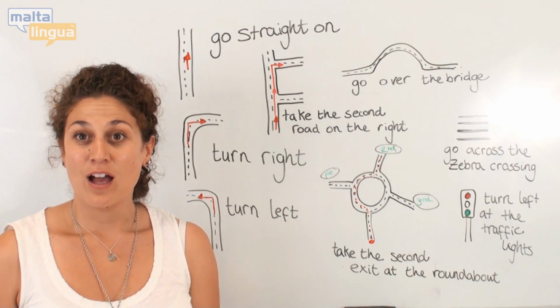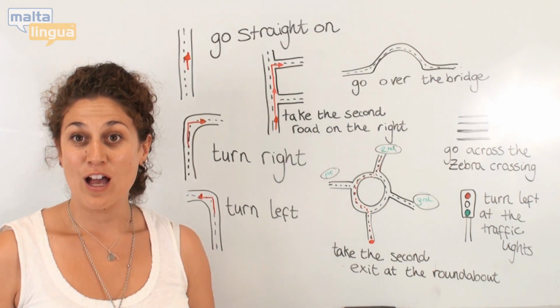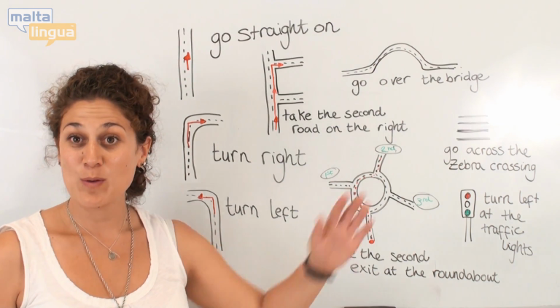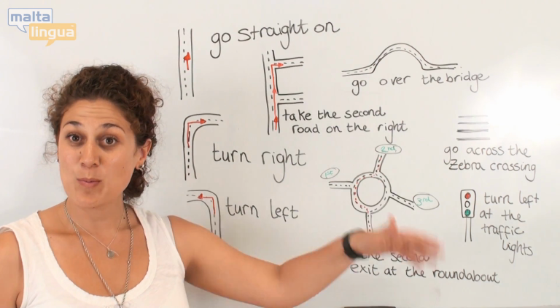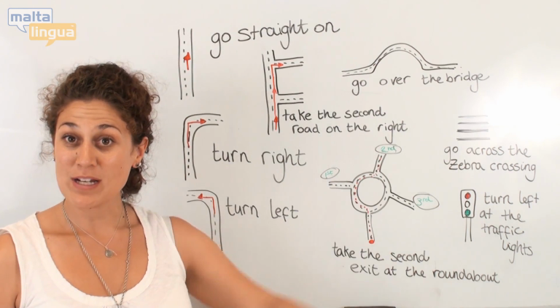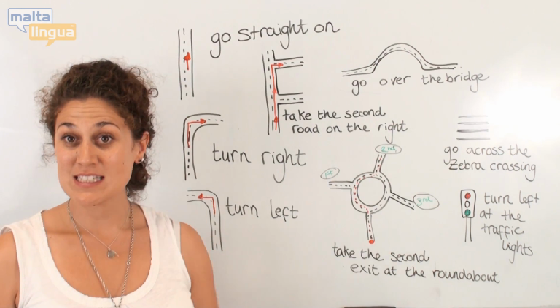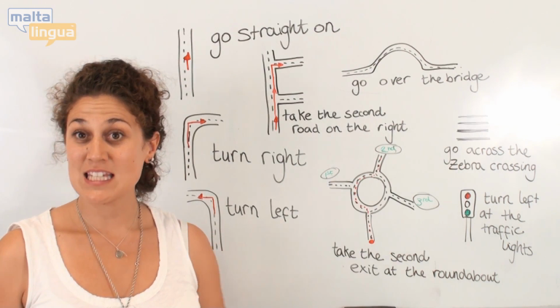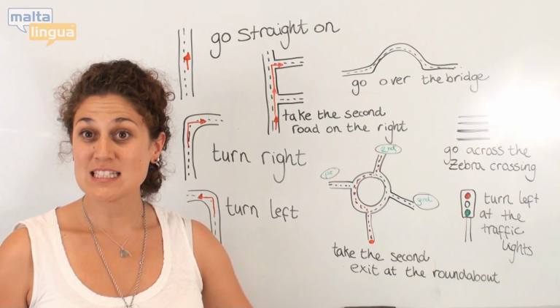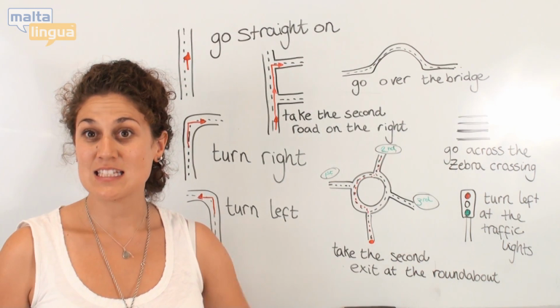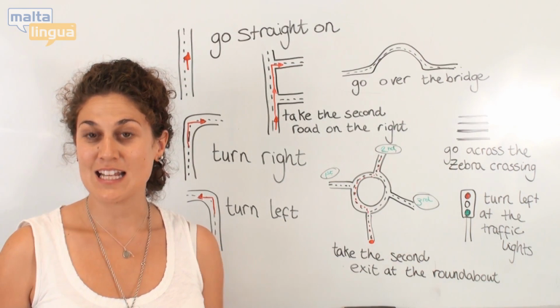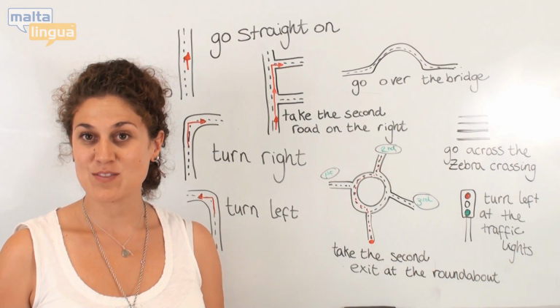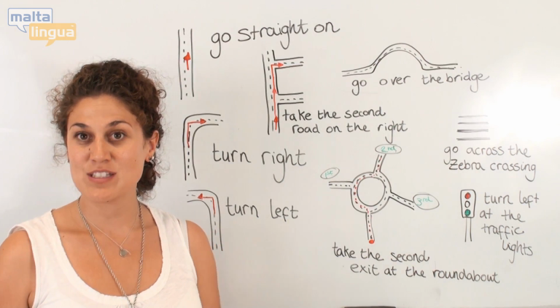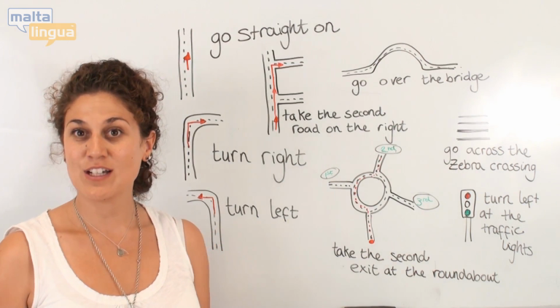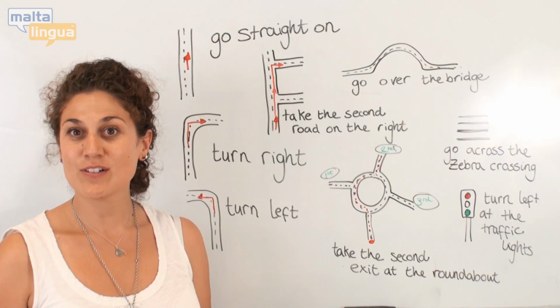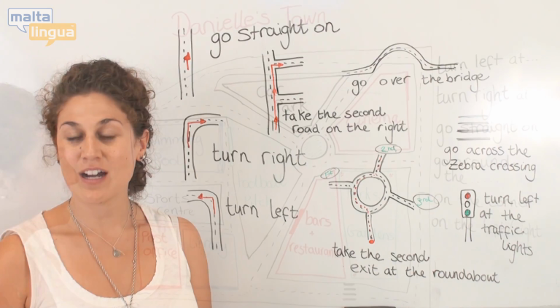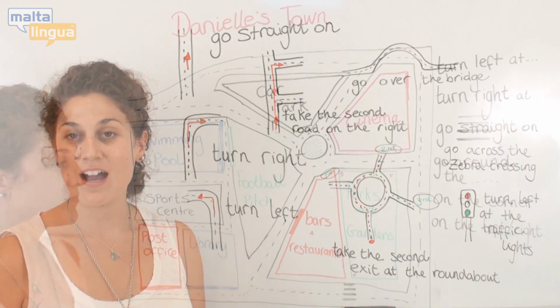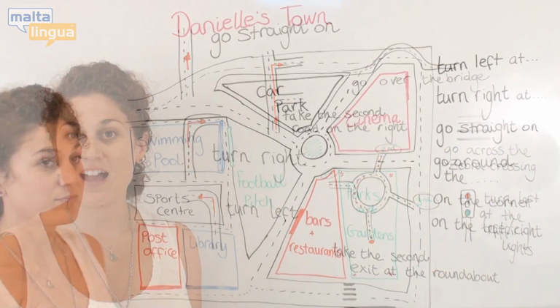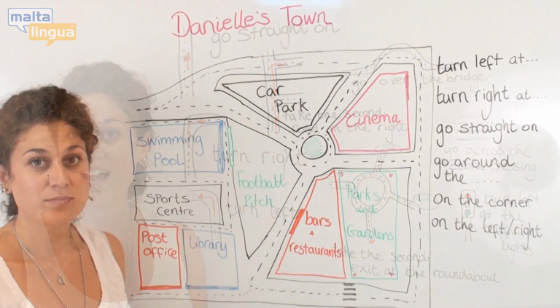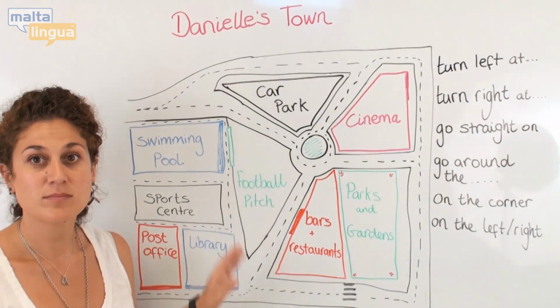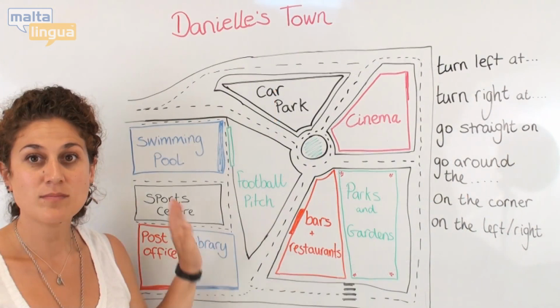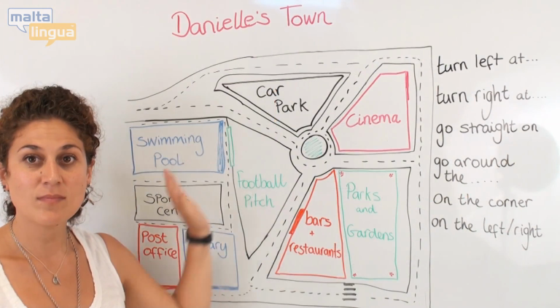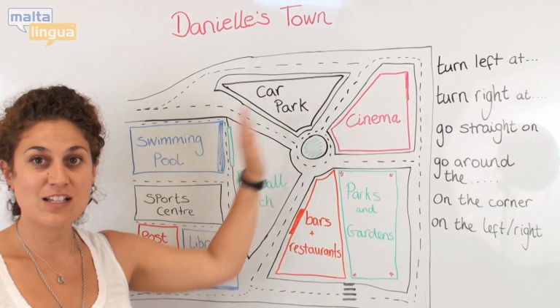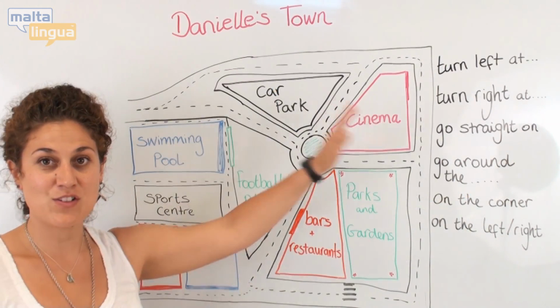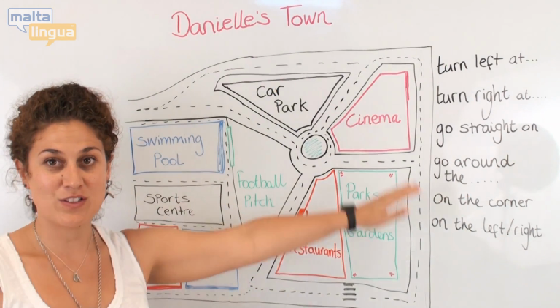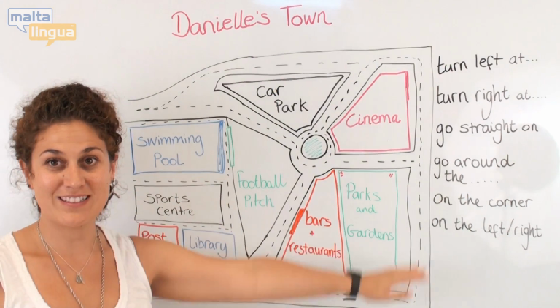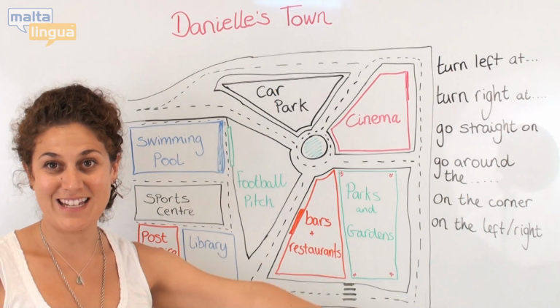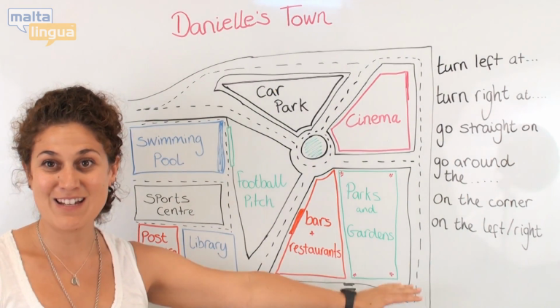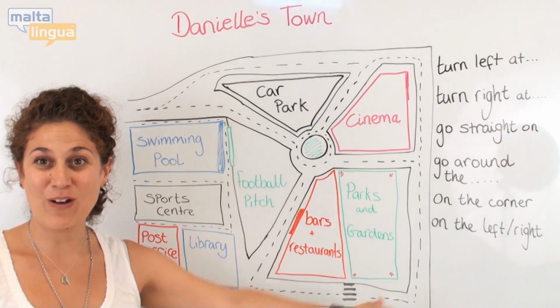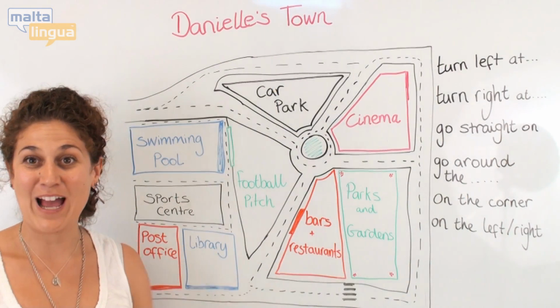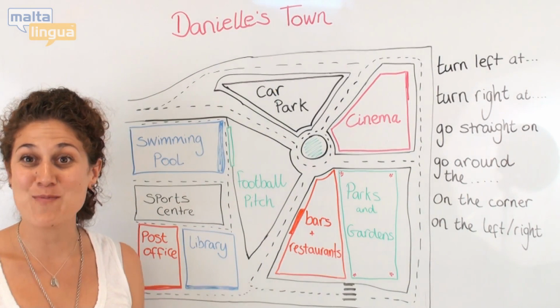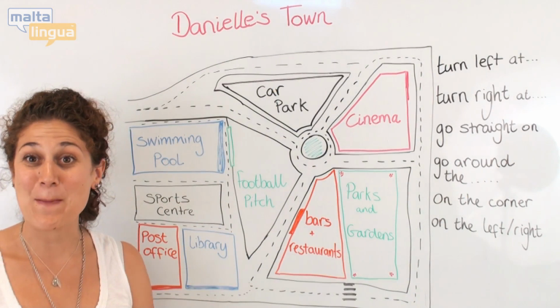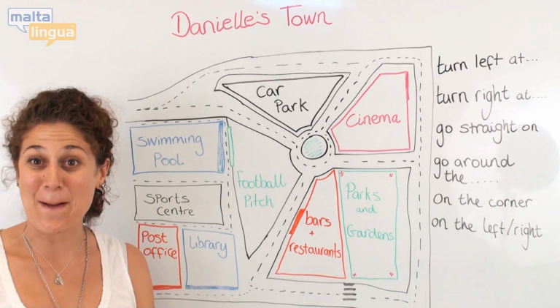We will practice these in the next video. As you can see here, I have my map.